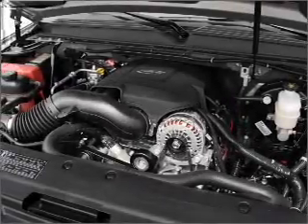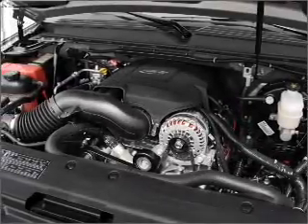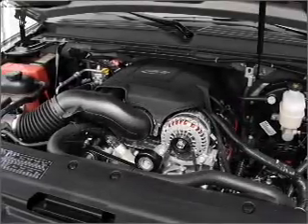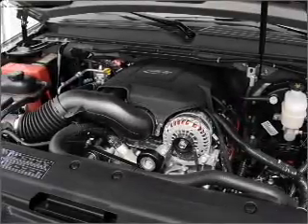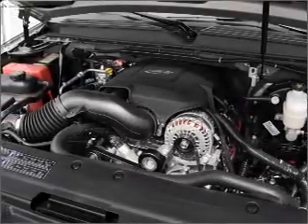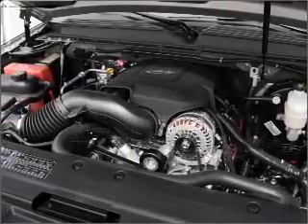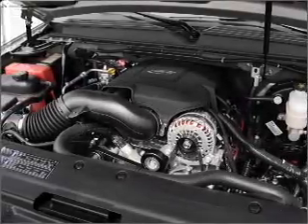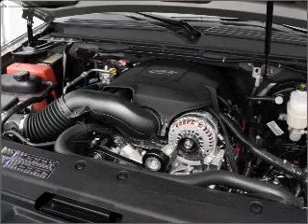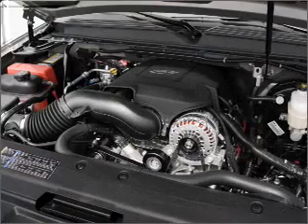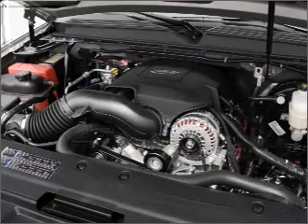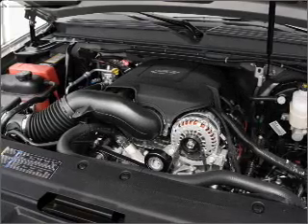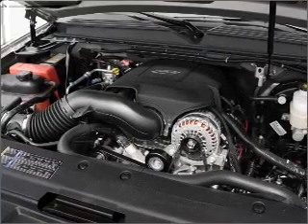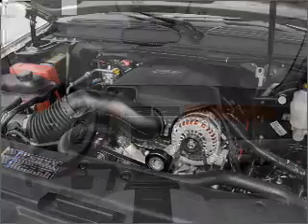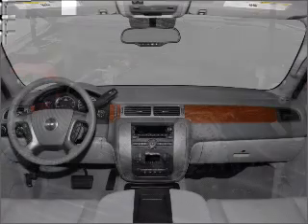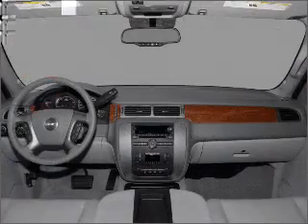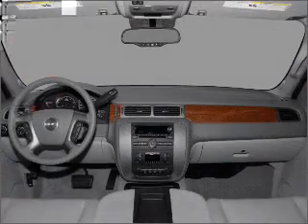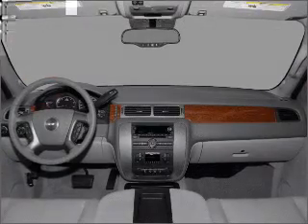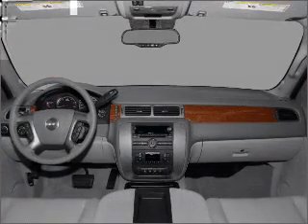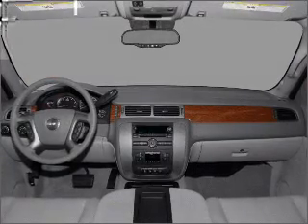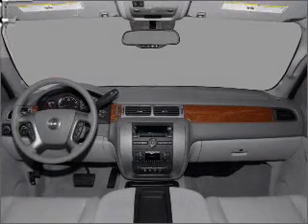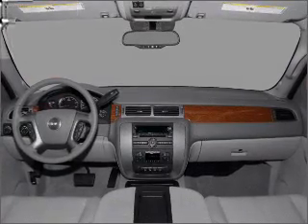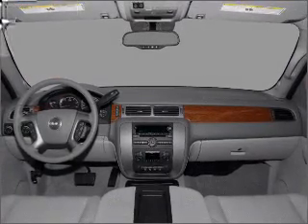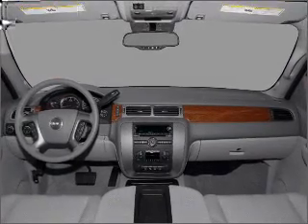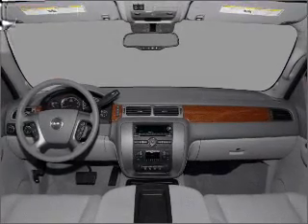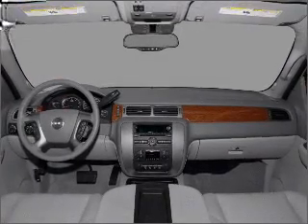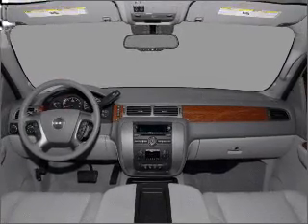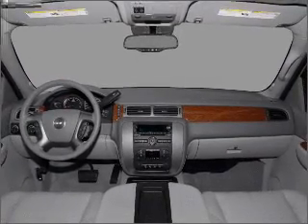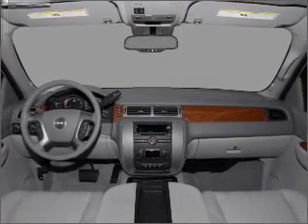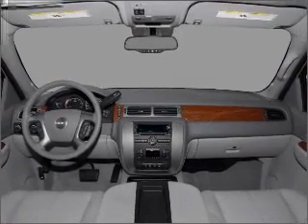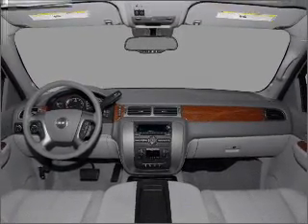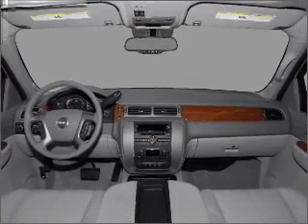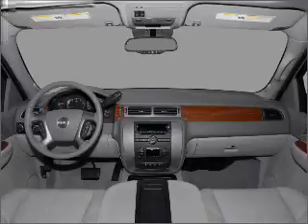Enjoy the comfort of dual temperature controls, and memory settings make for a more comfortable ride. Call today to schedule a test drive.